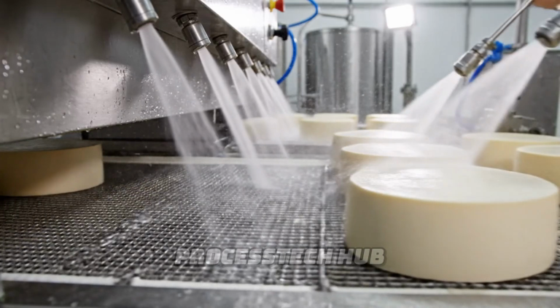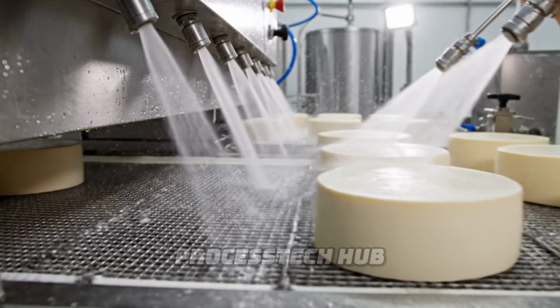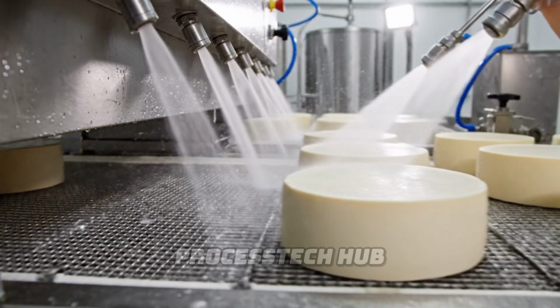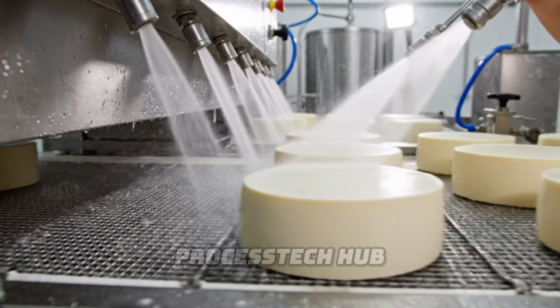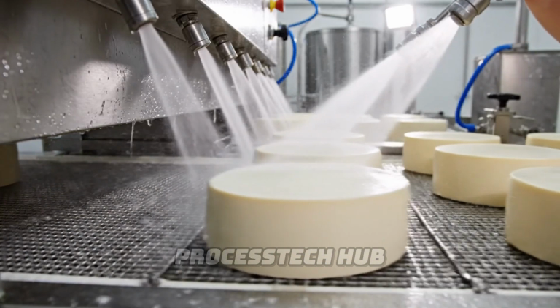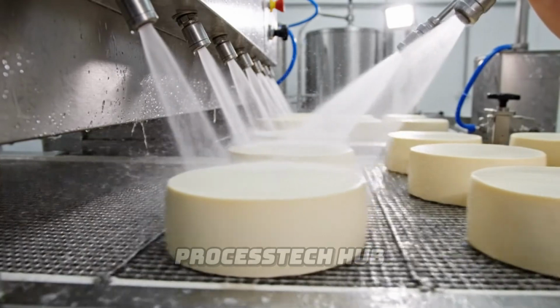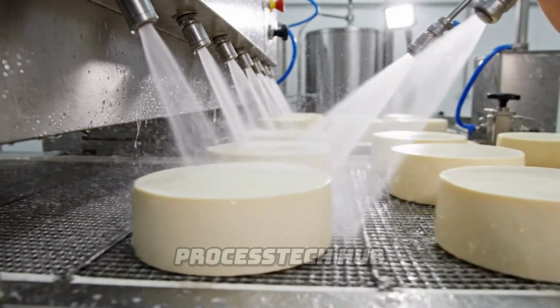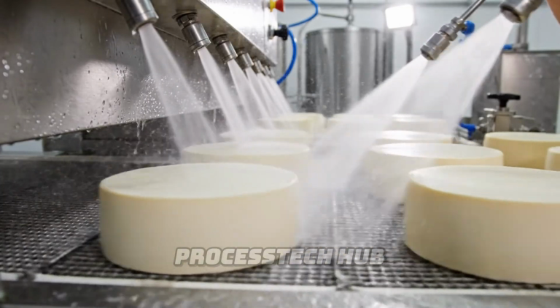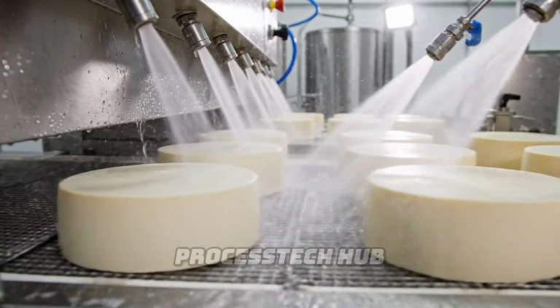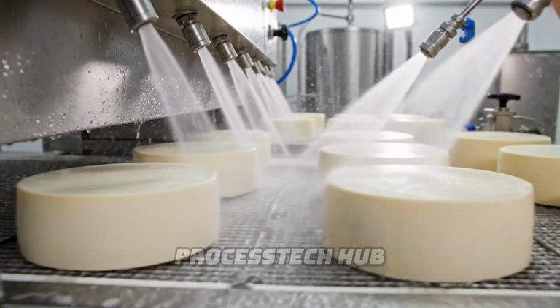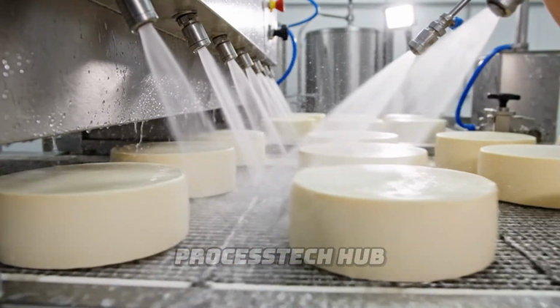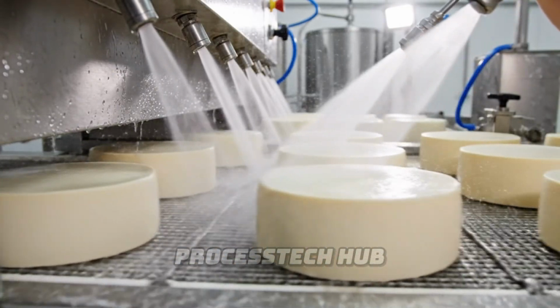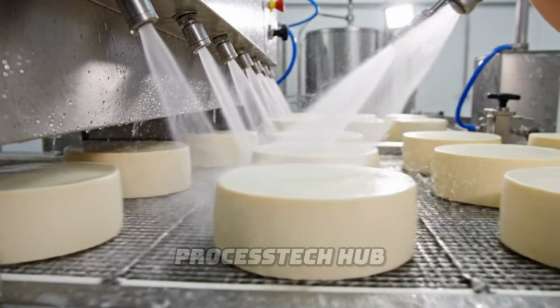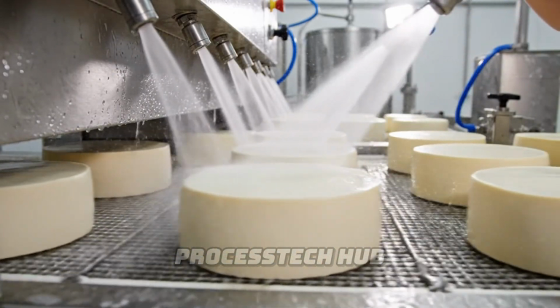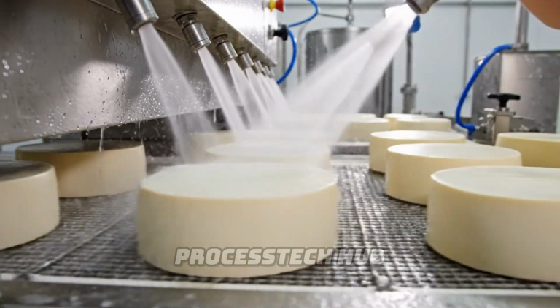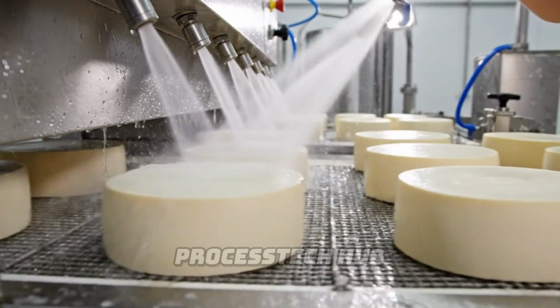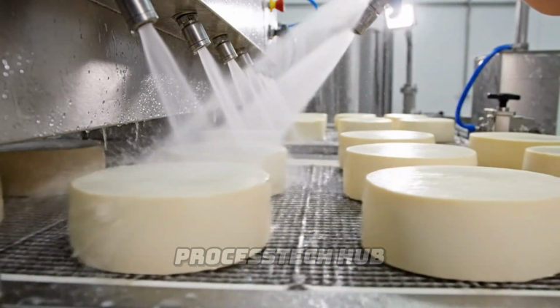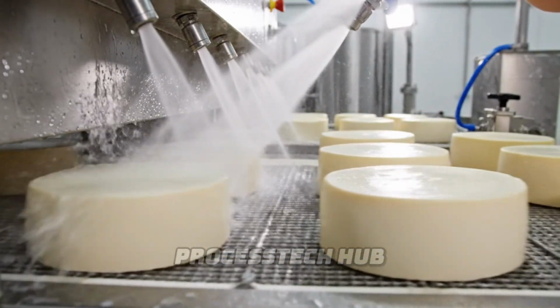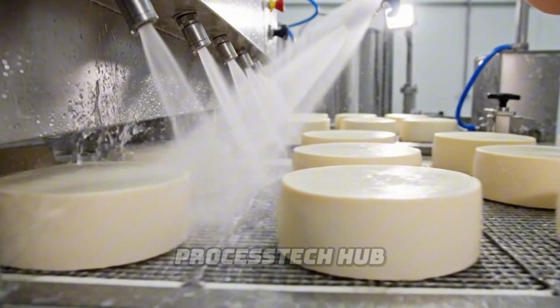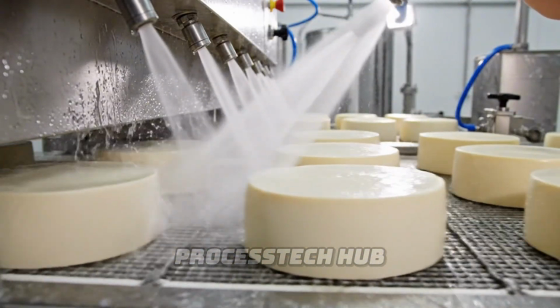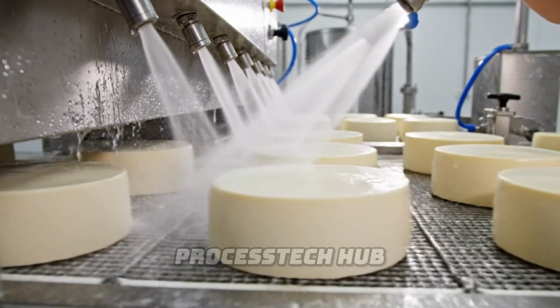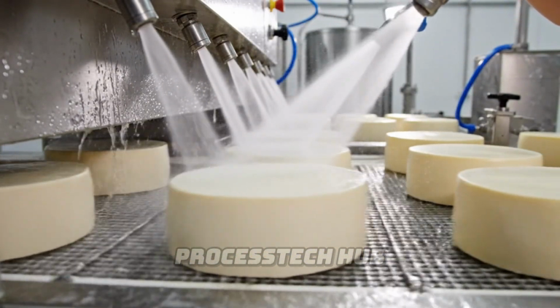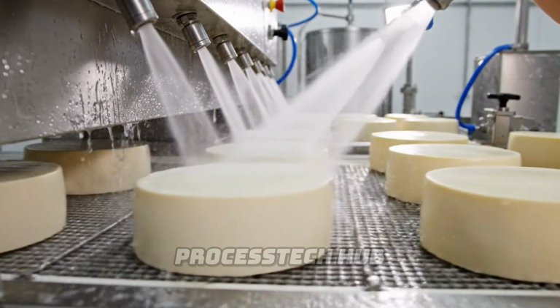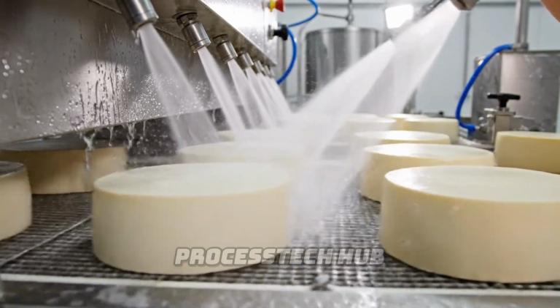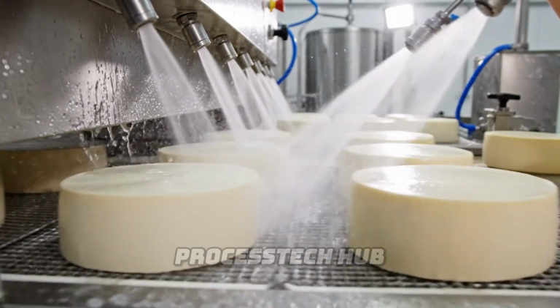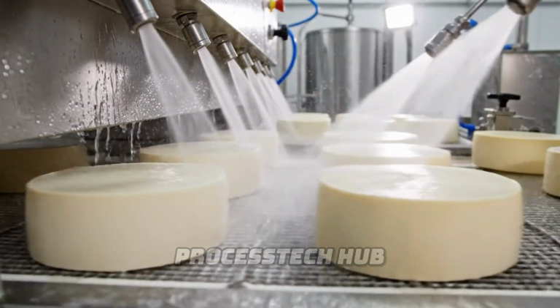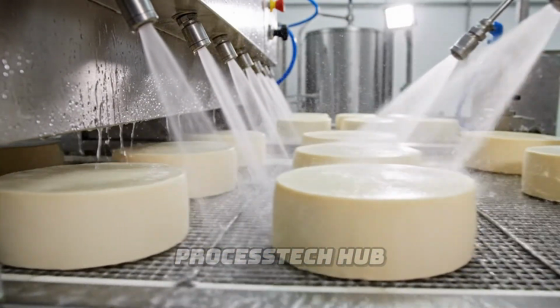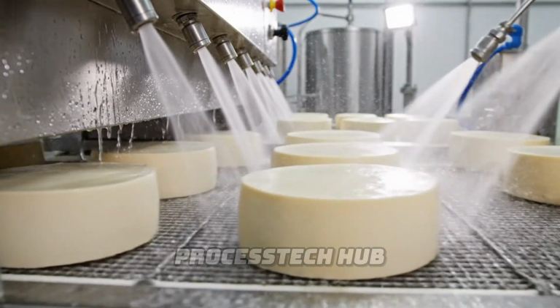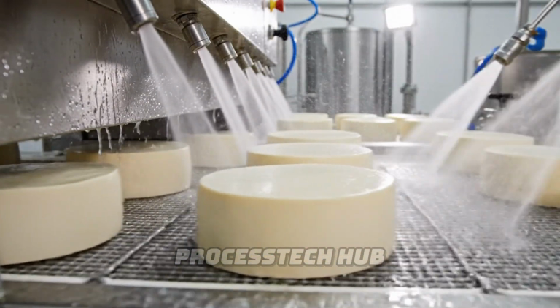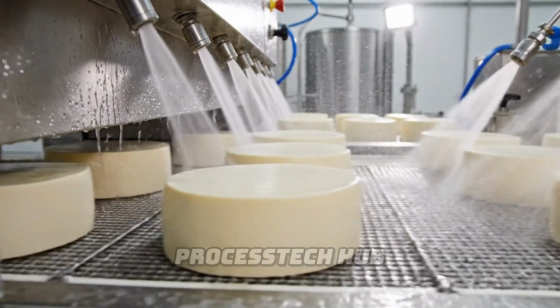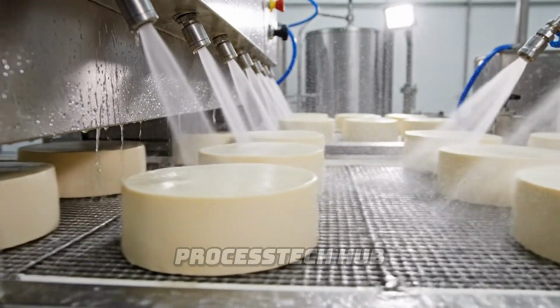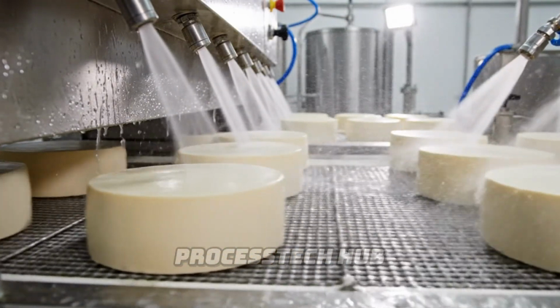After brining, the cheese rounds are thoroughly rinsed to remove excess salt before aging.